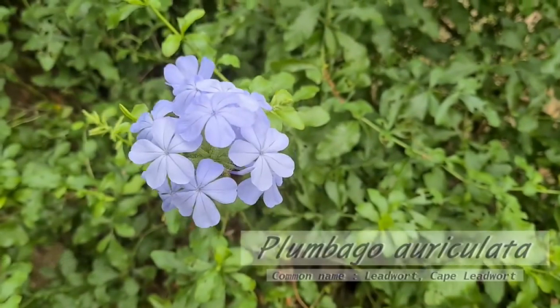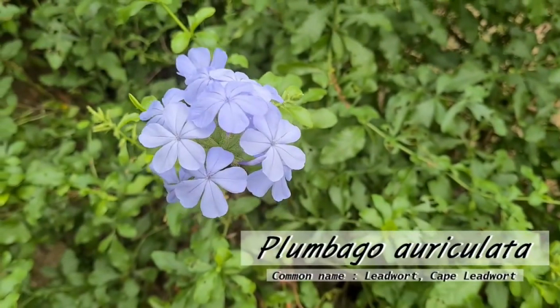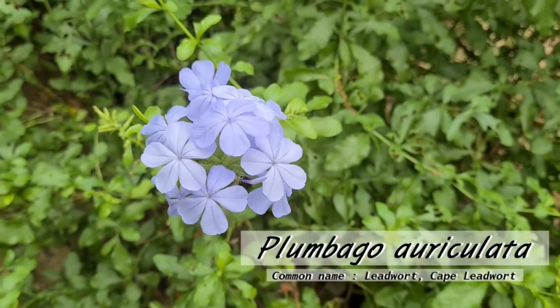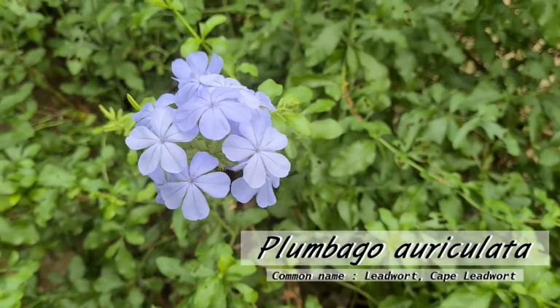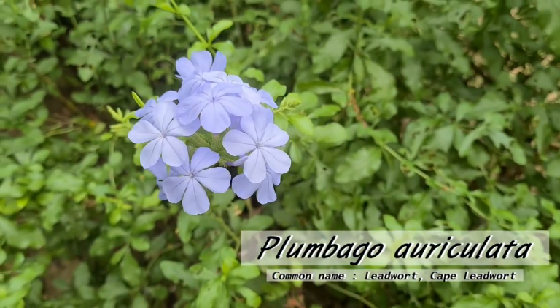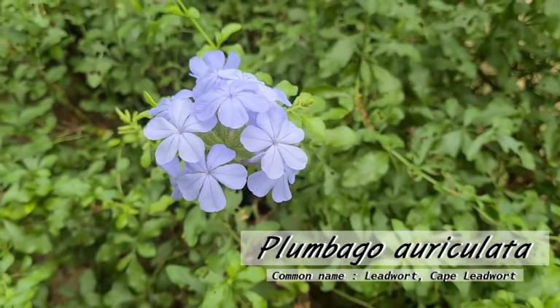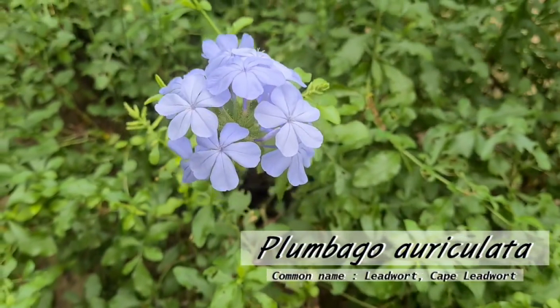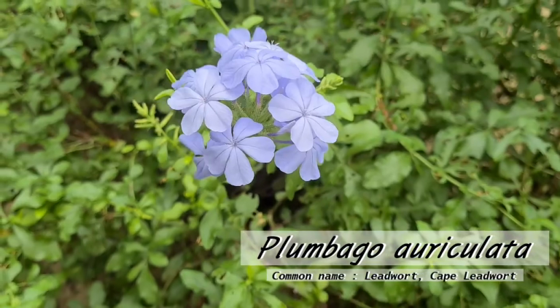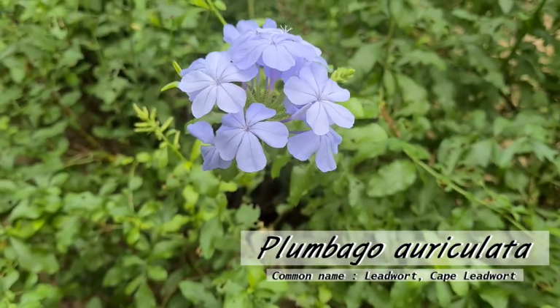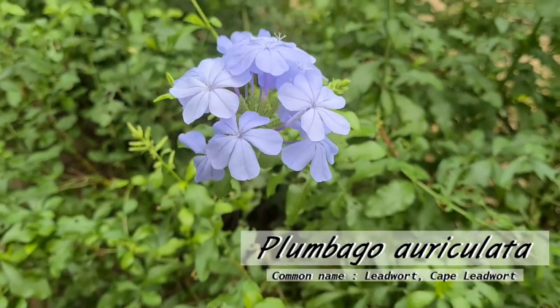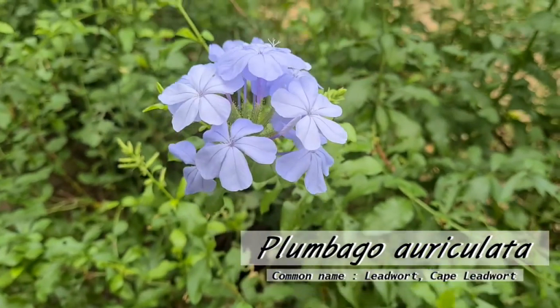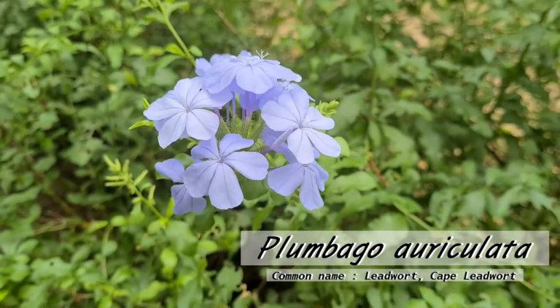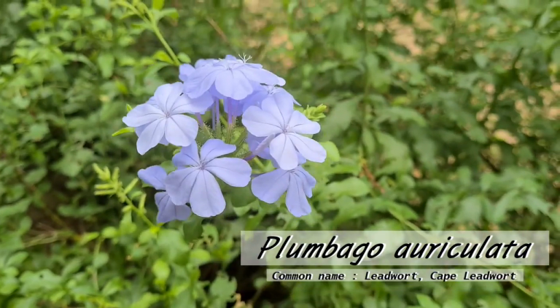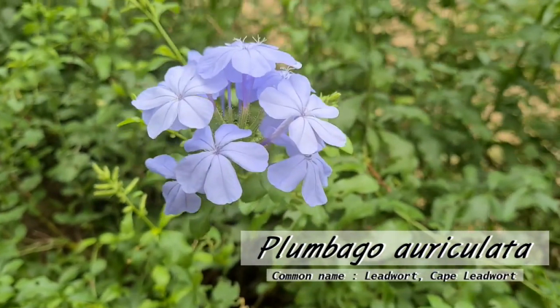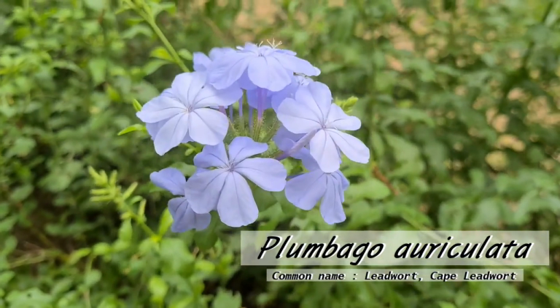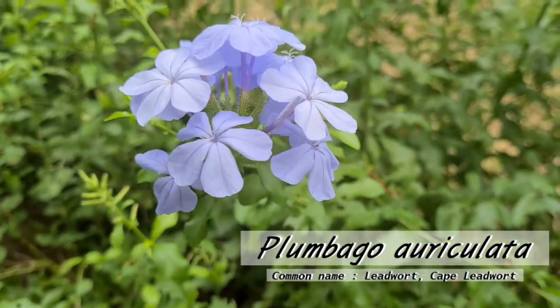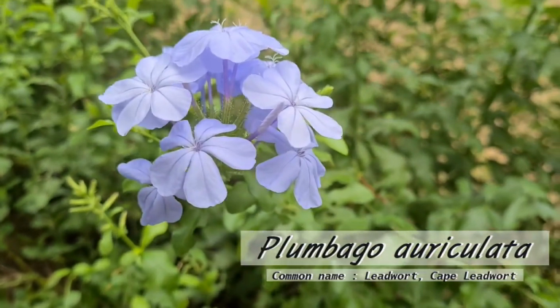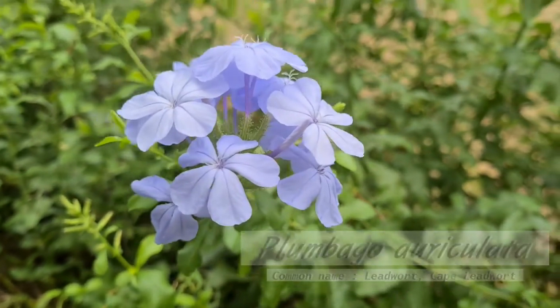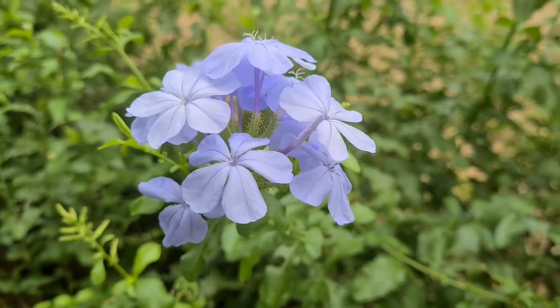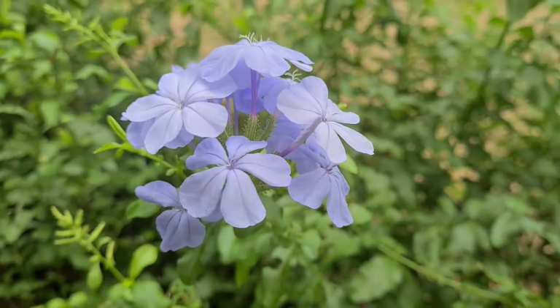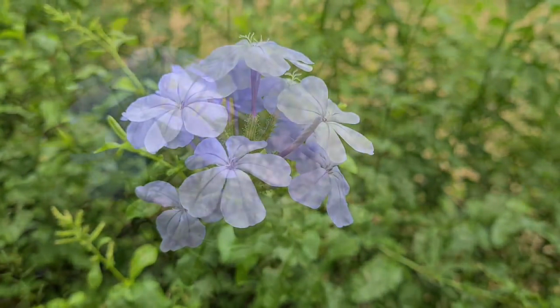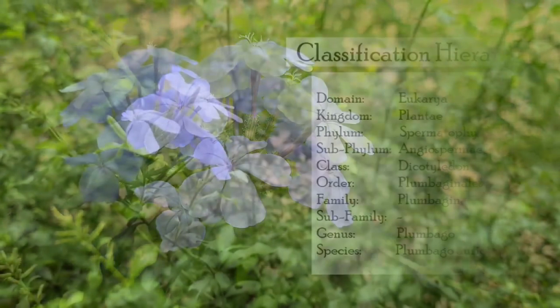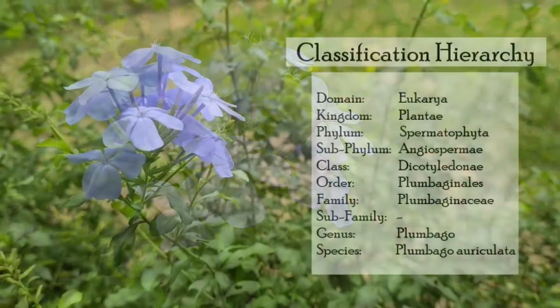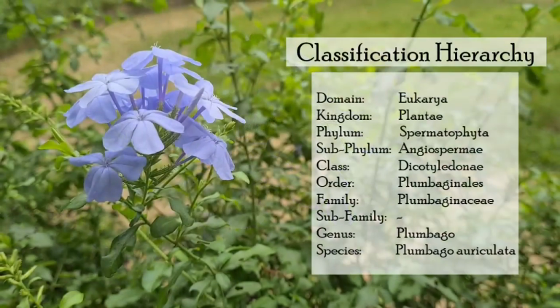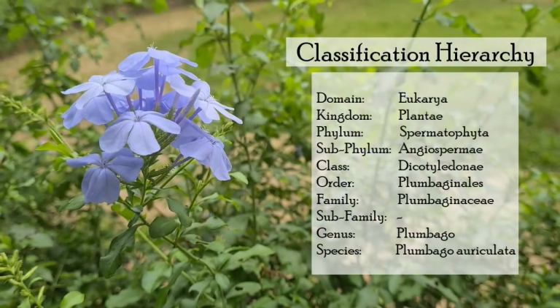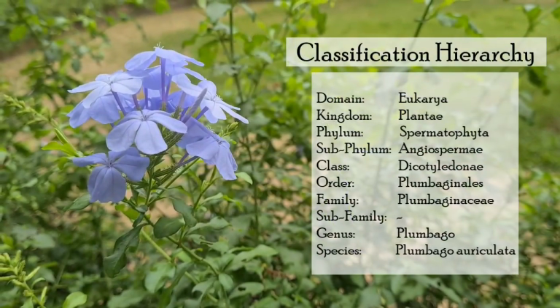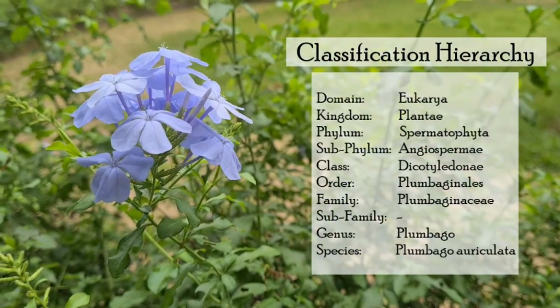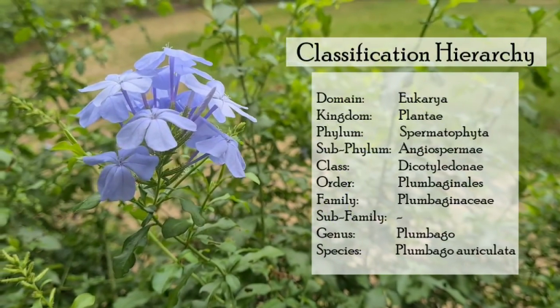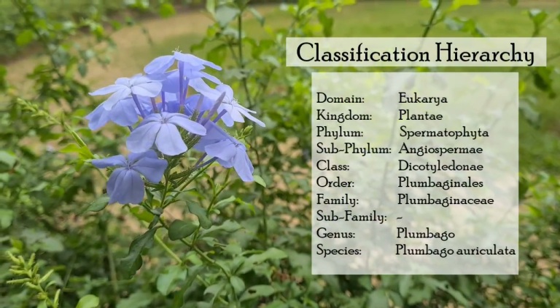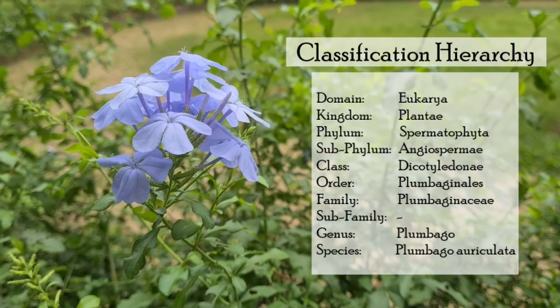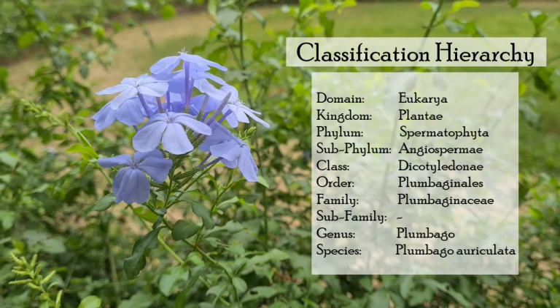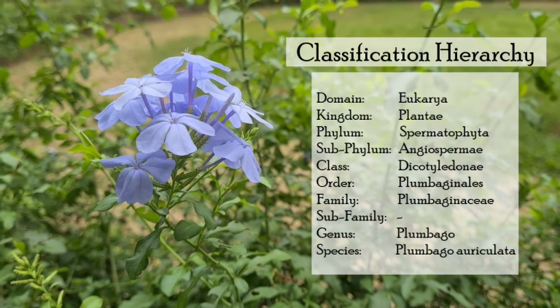Here we have the Plumbago auriculata, also known as the leadwort. It is usually used as an ornamental plant and a source of dye.